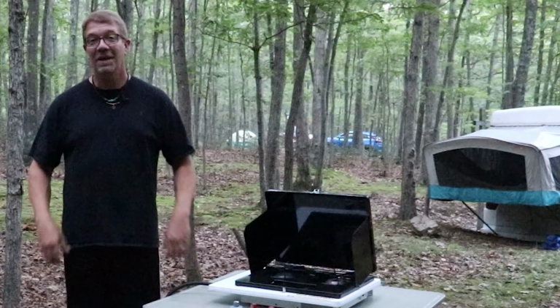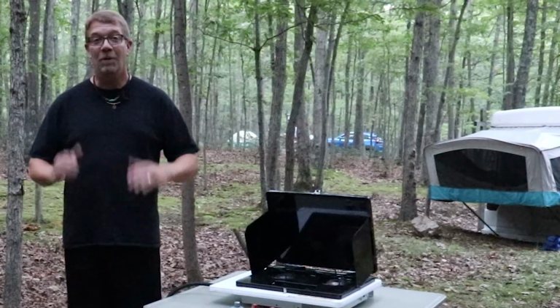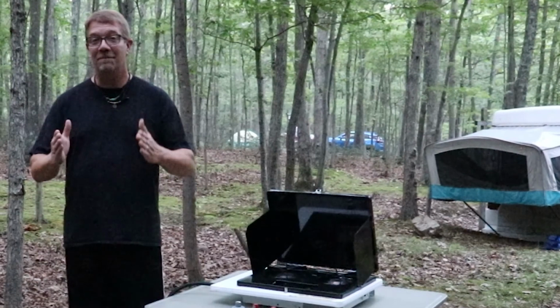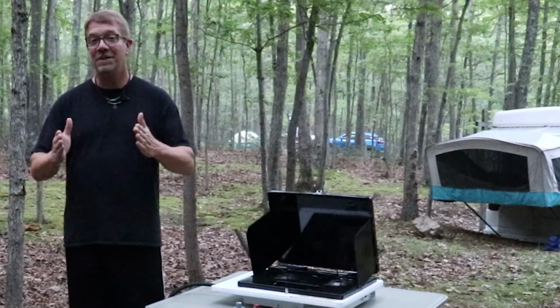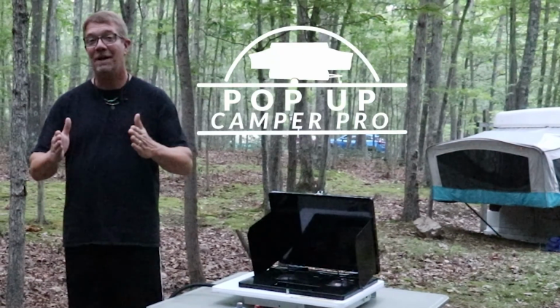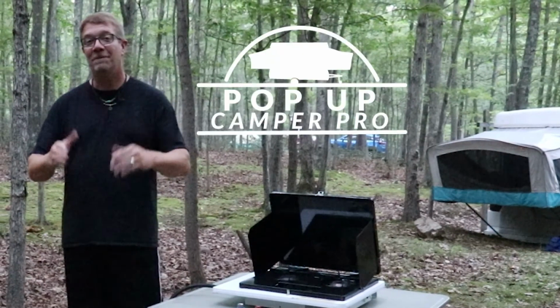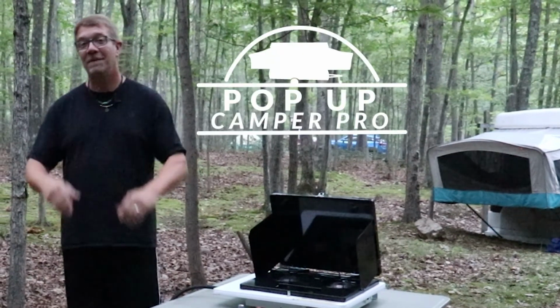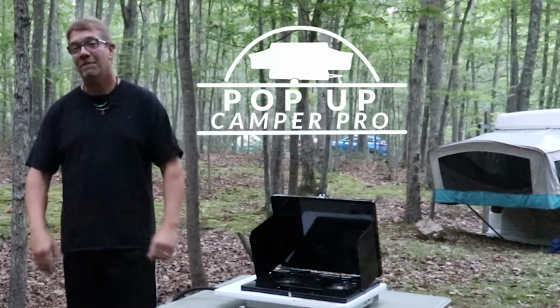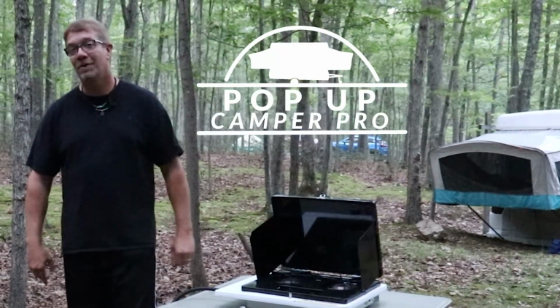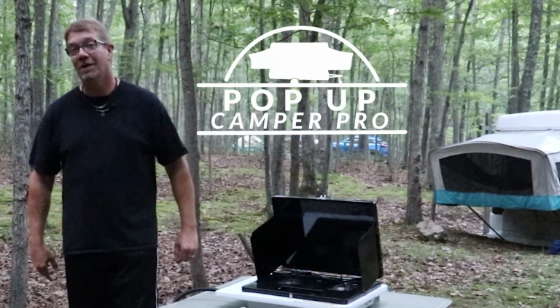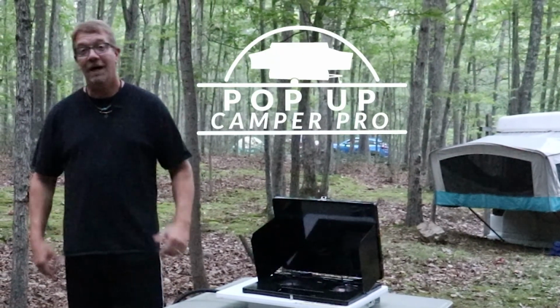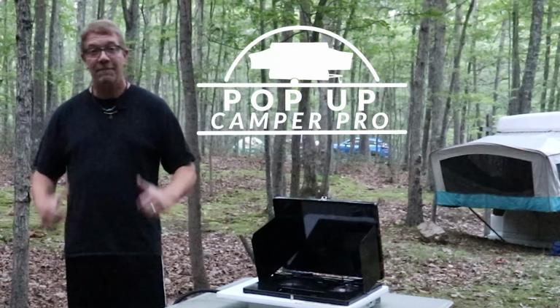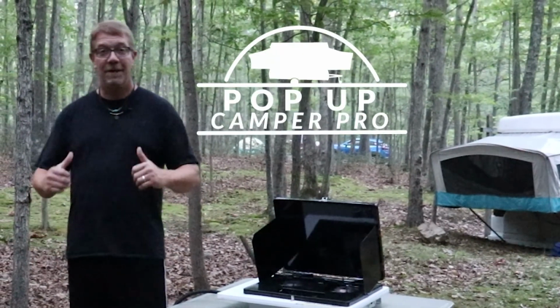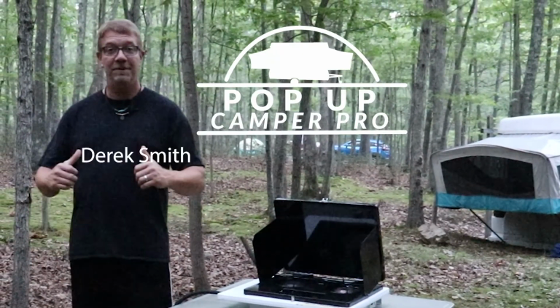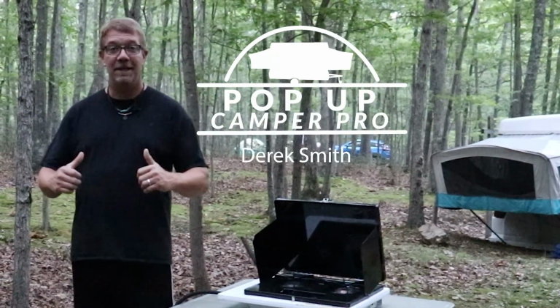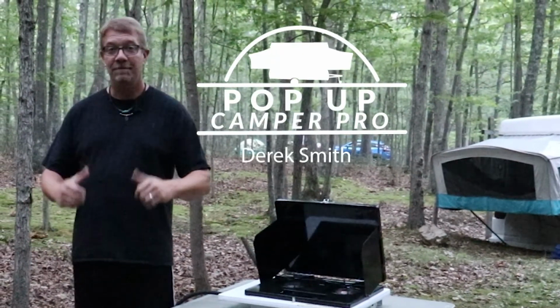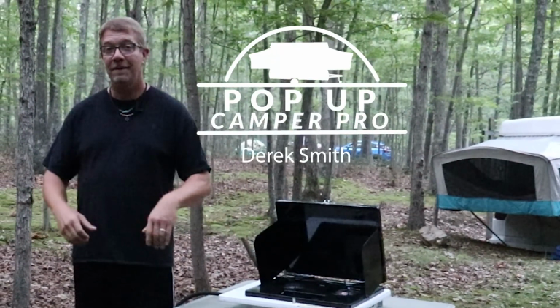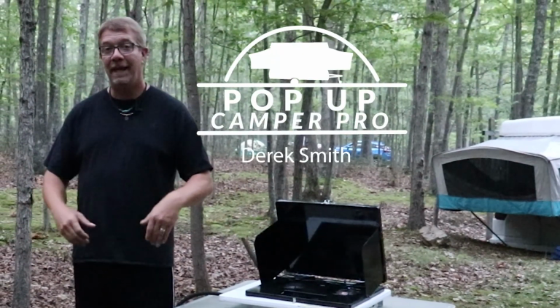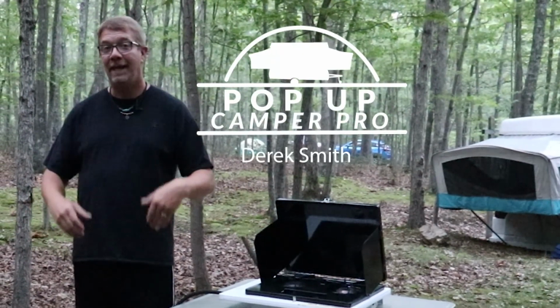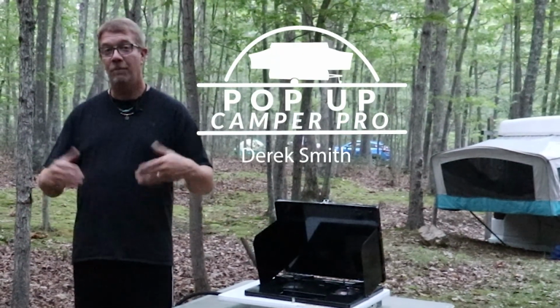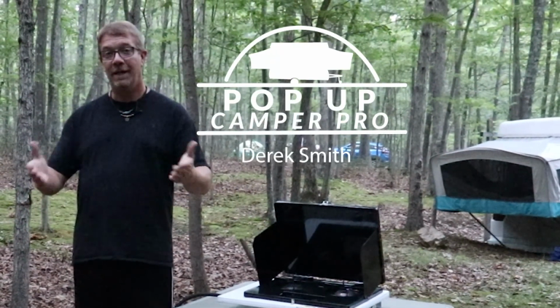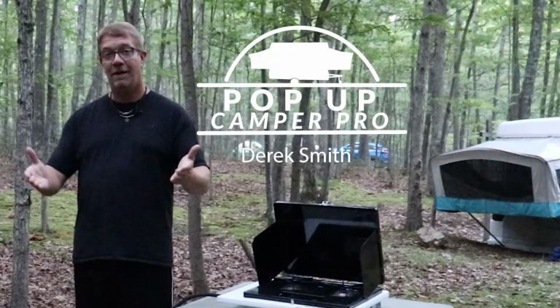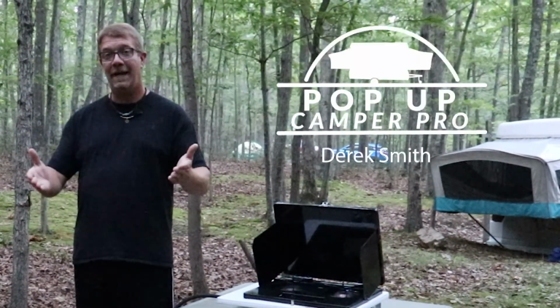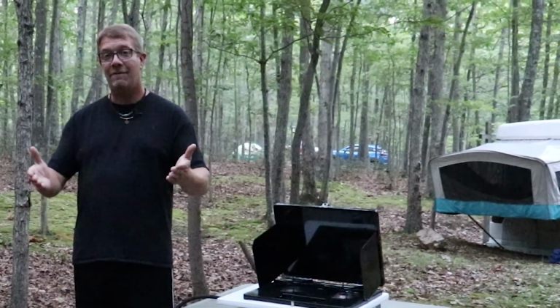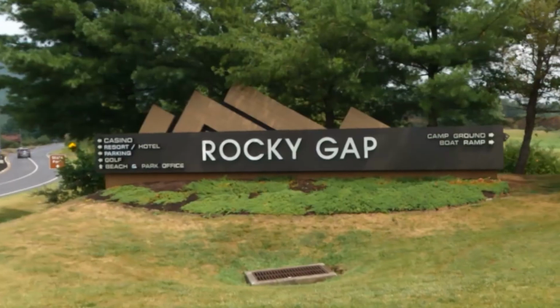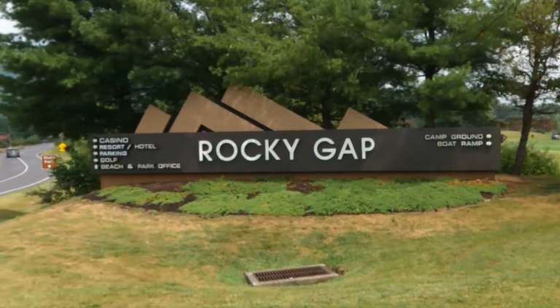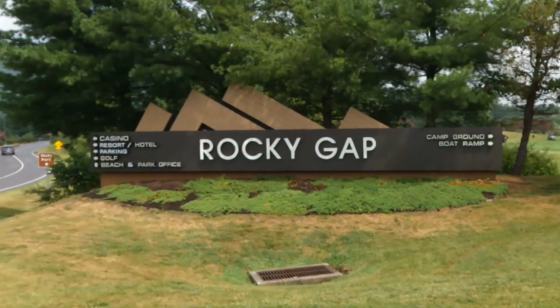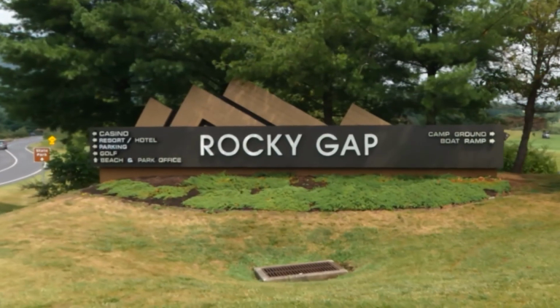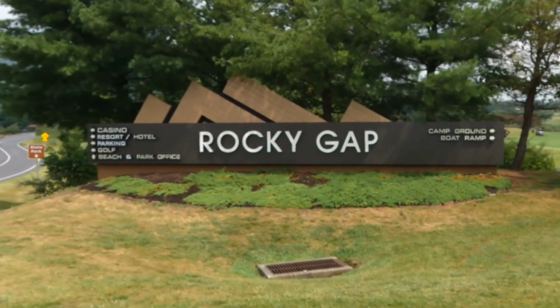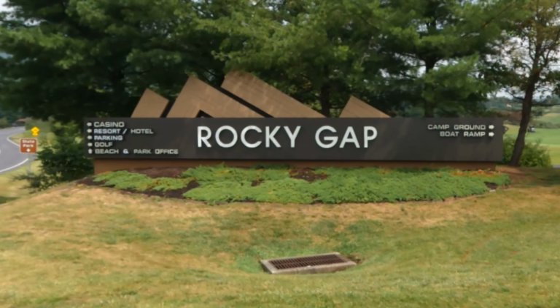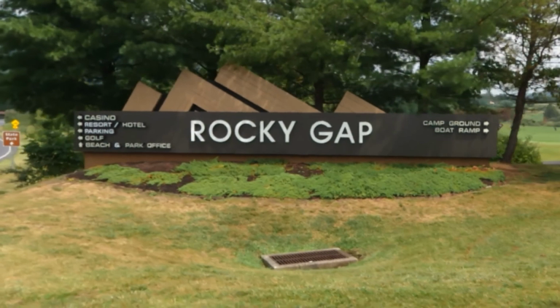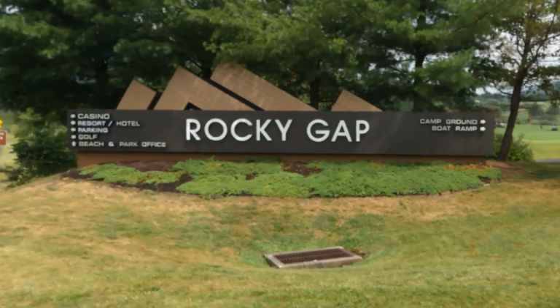Welcome to Pop Up Camper Pro. I'm your host Derek Smith, and we are at Rocky Gap State Park.